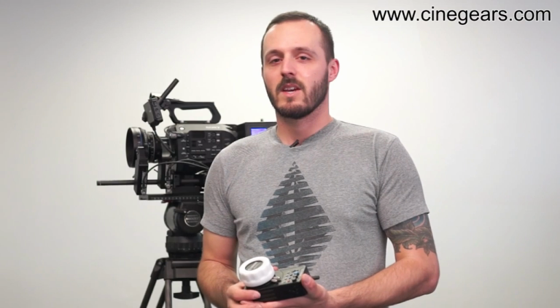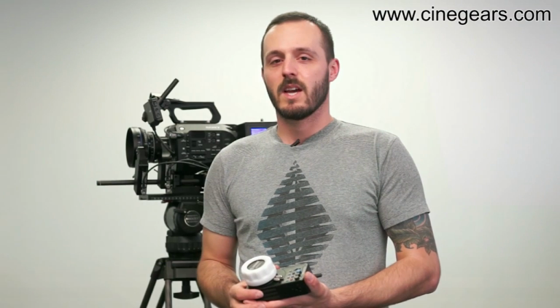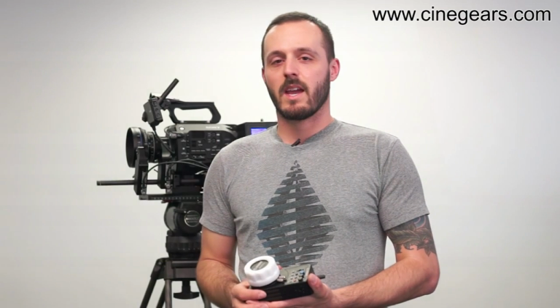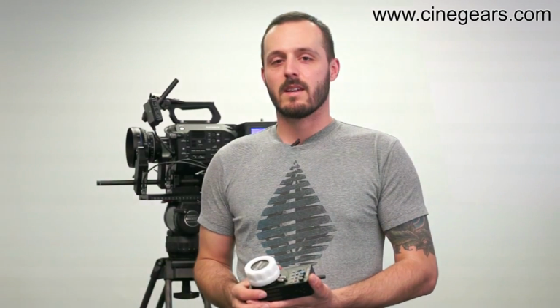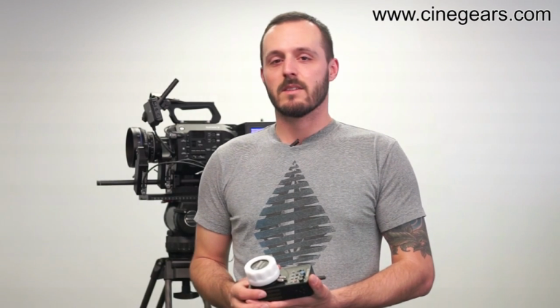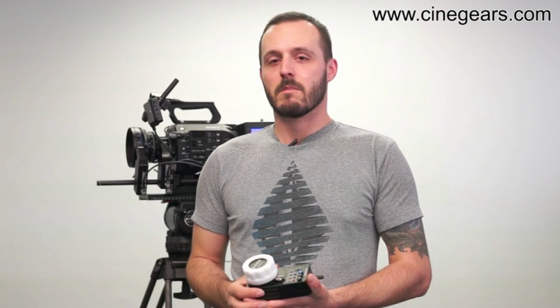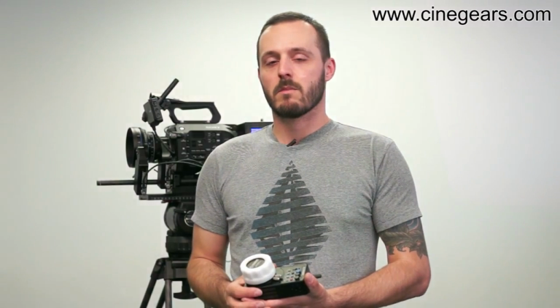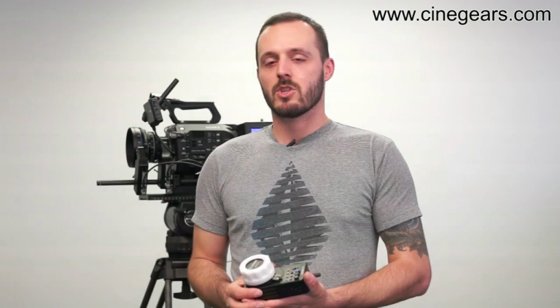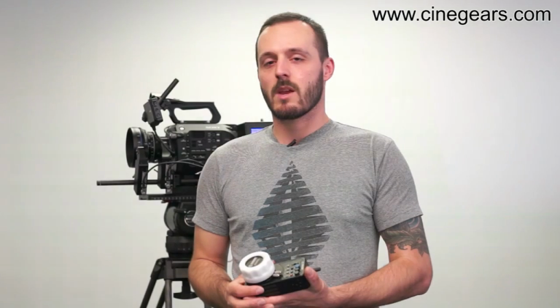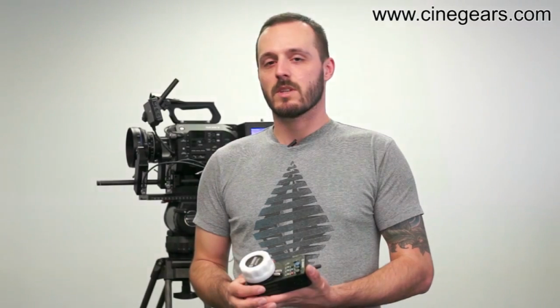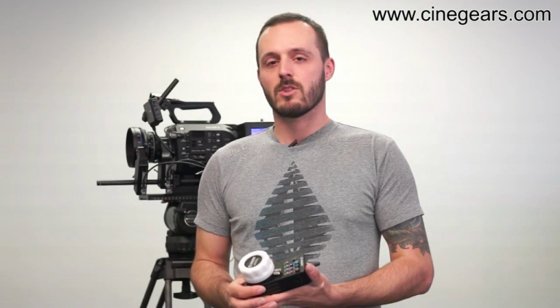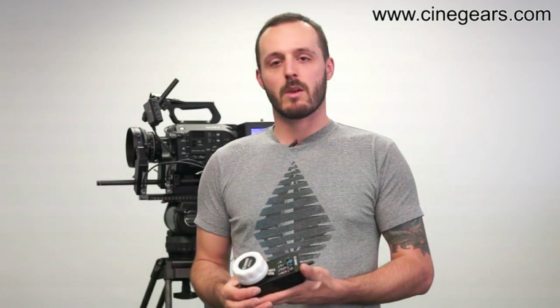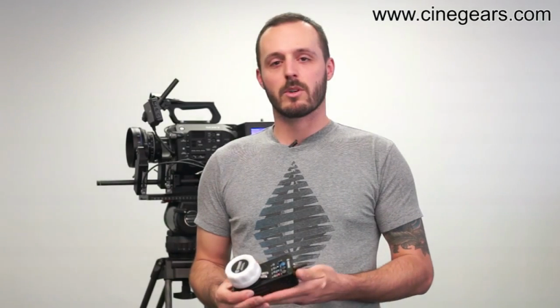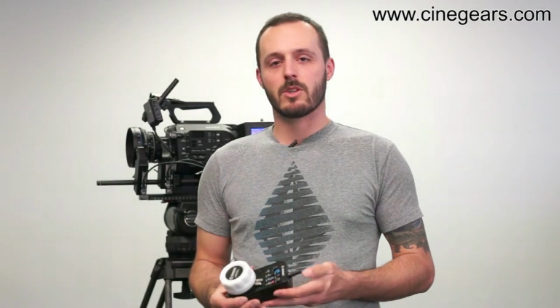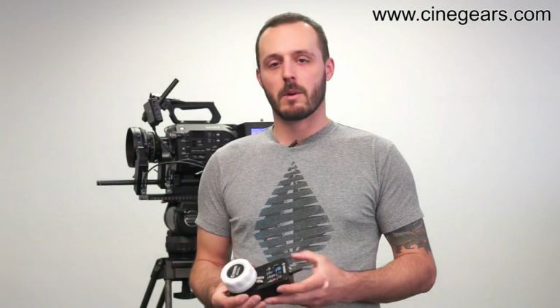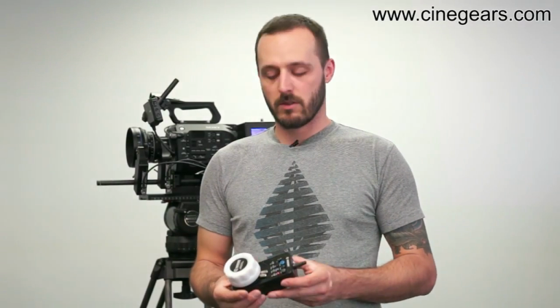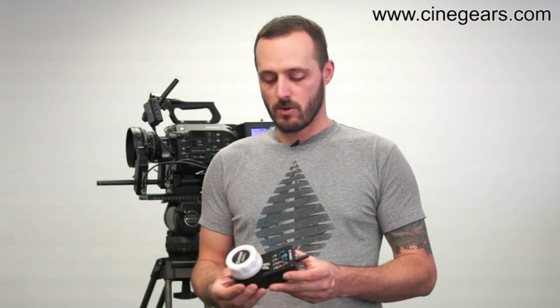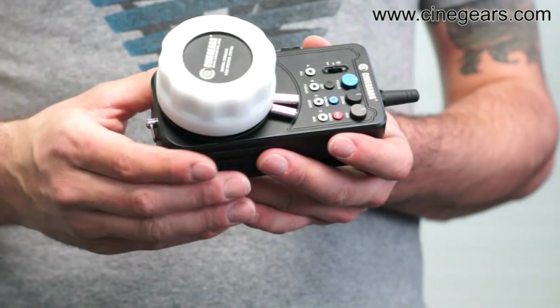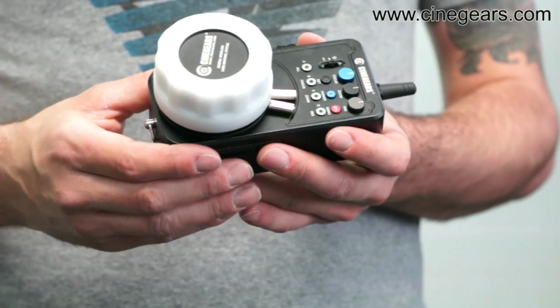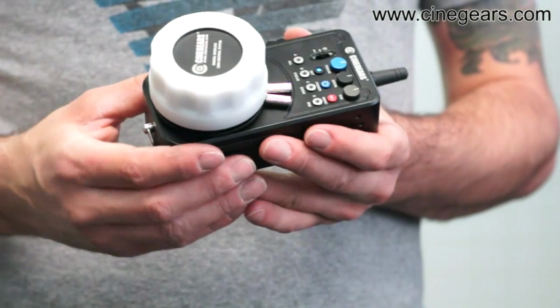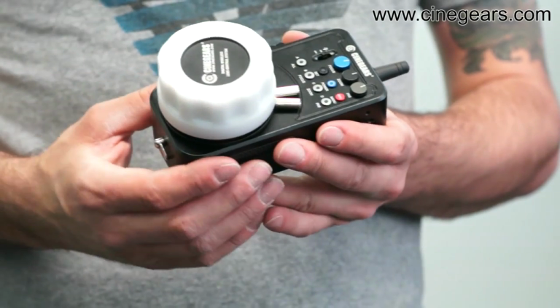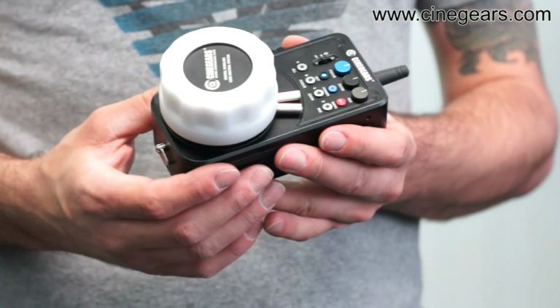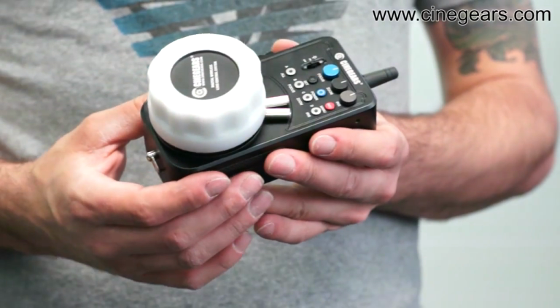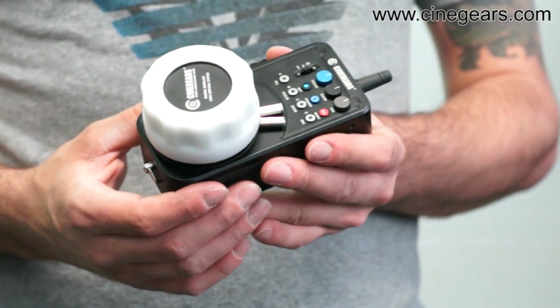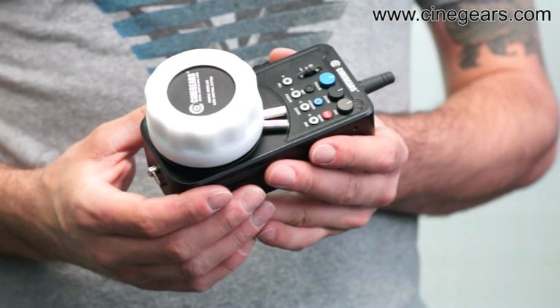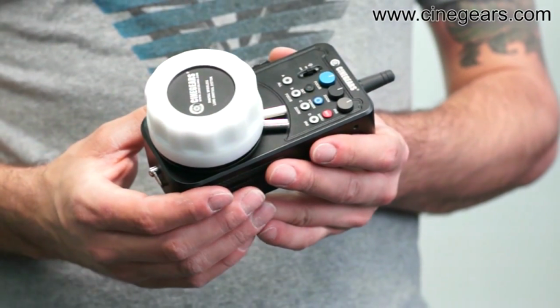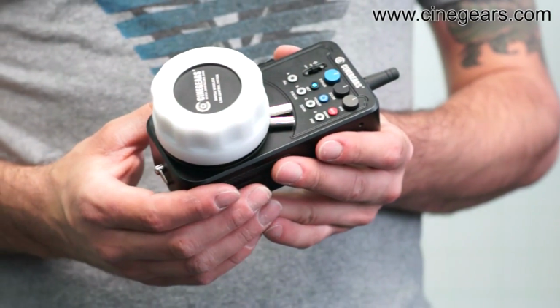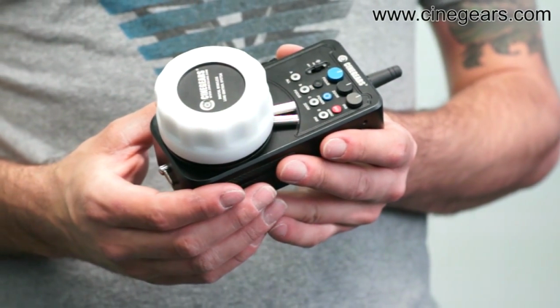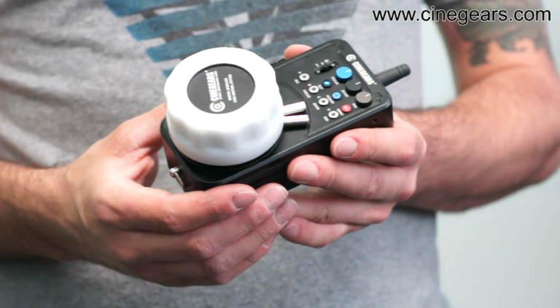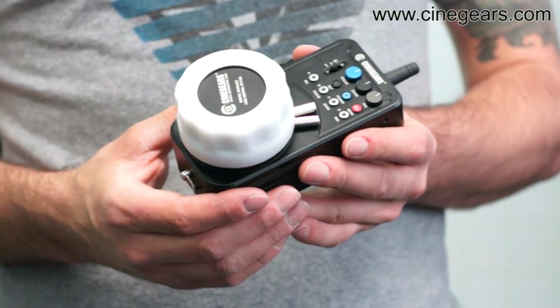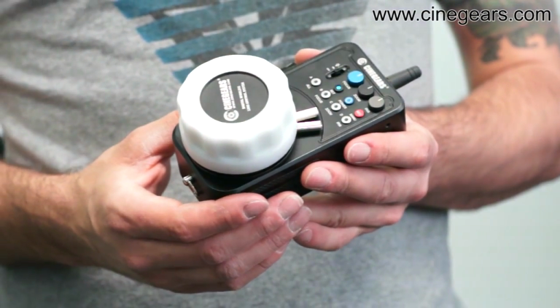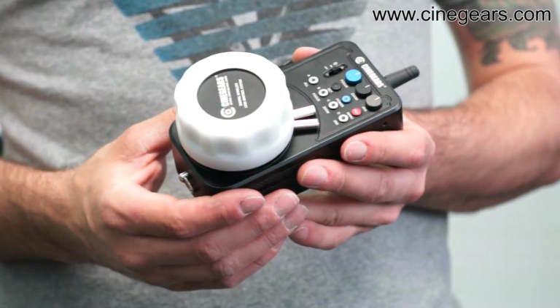Hi guys, my name is James and today we're going to talk about the new Cinegears multi-axis system.